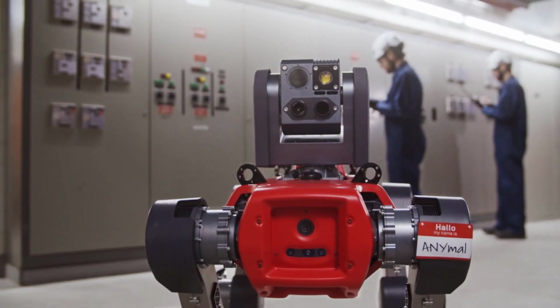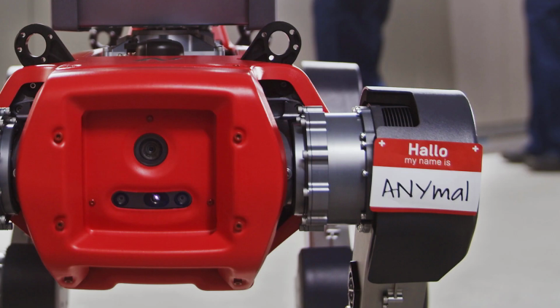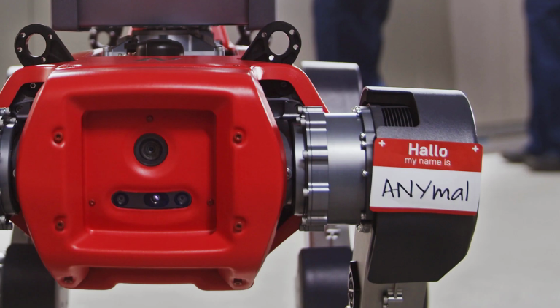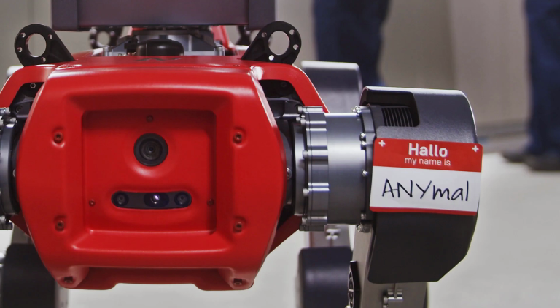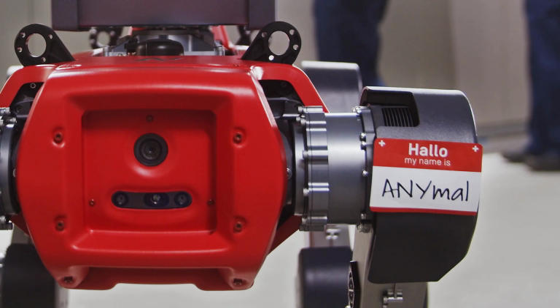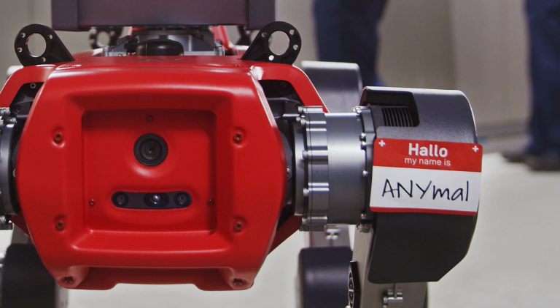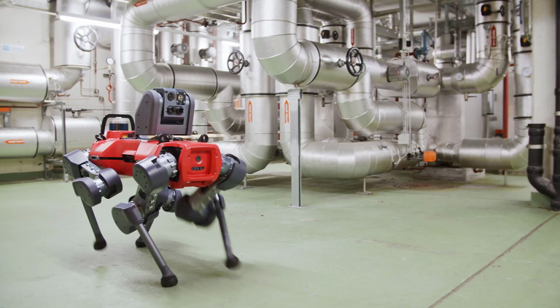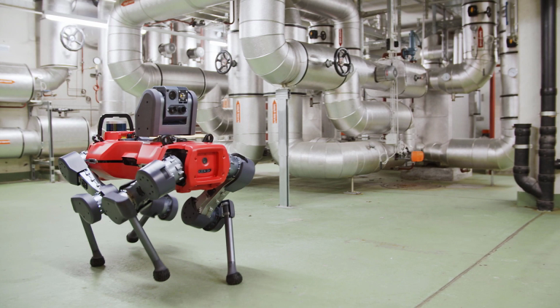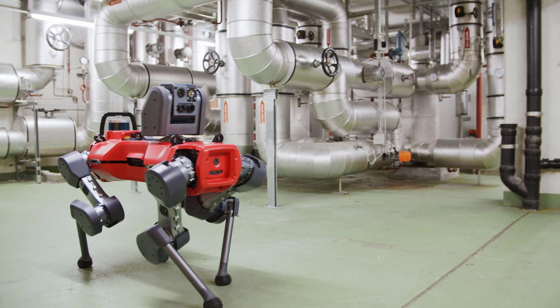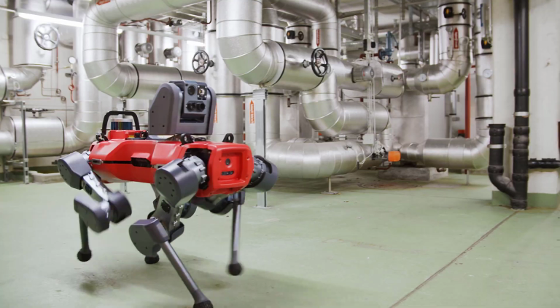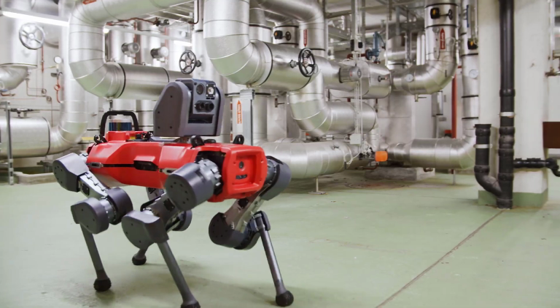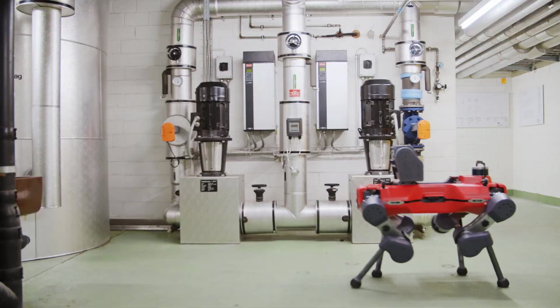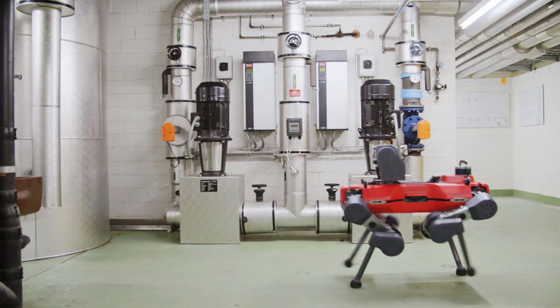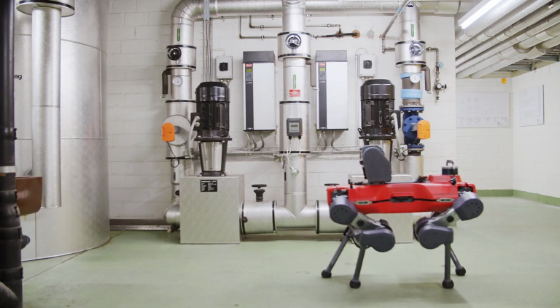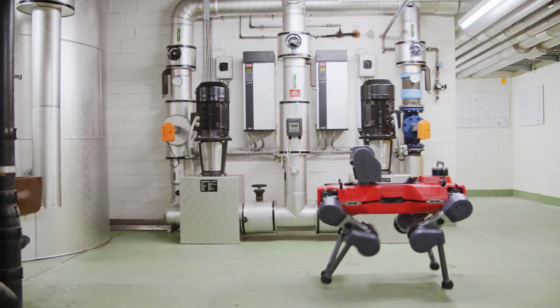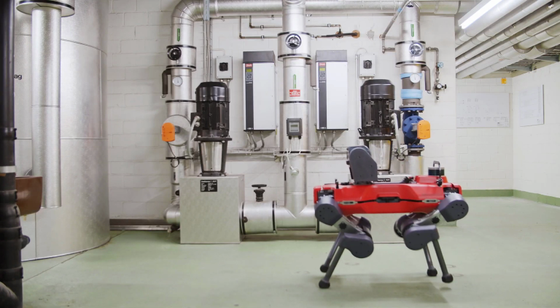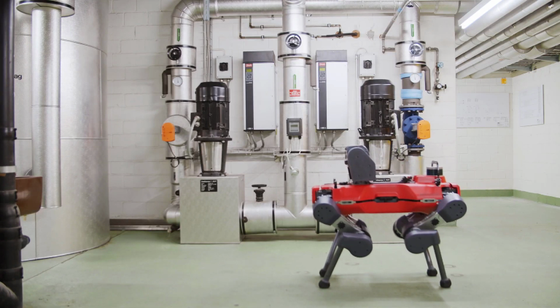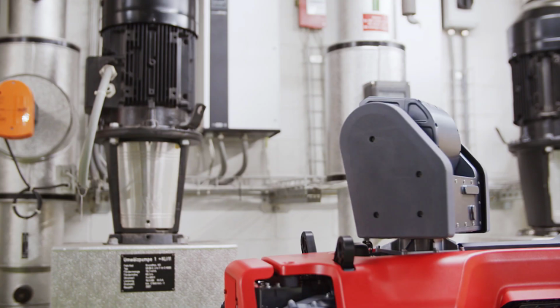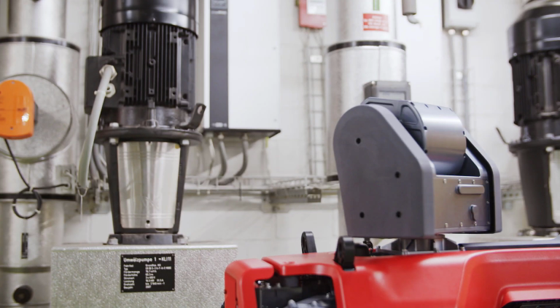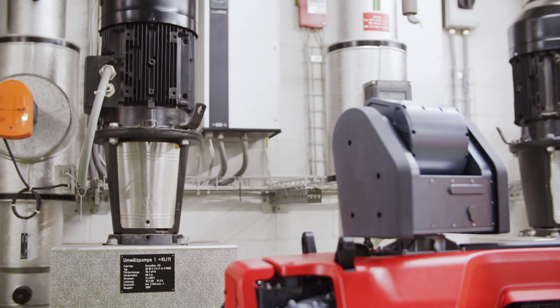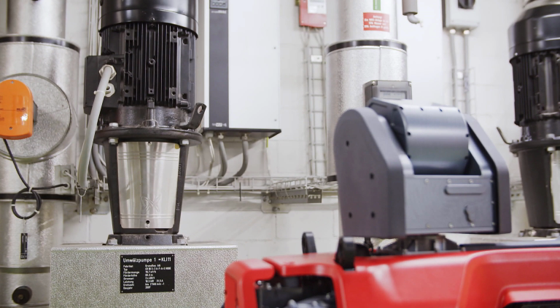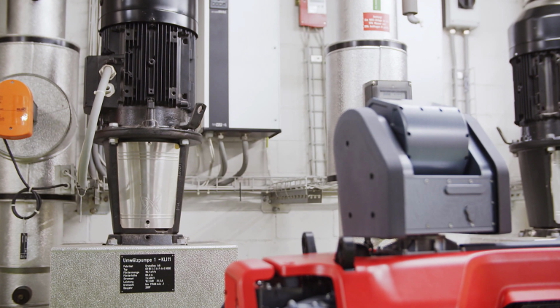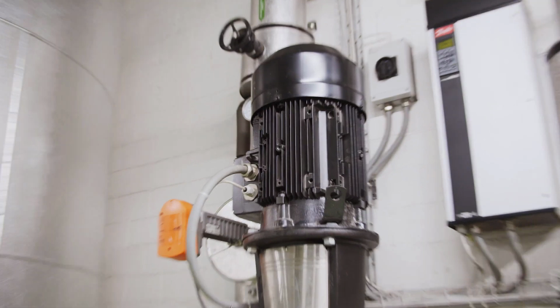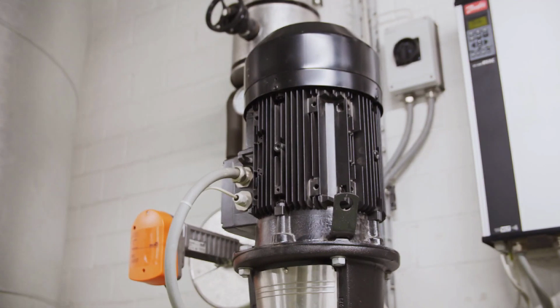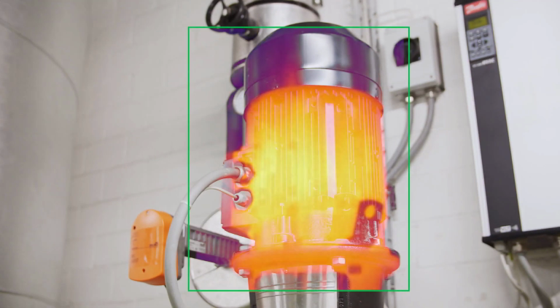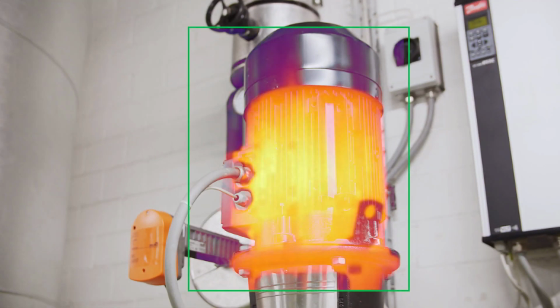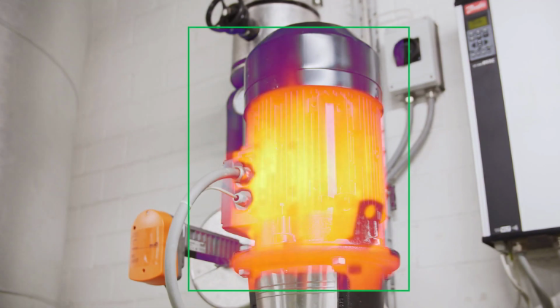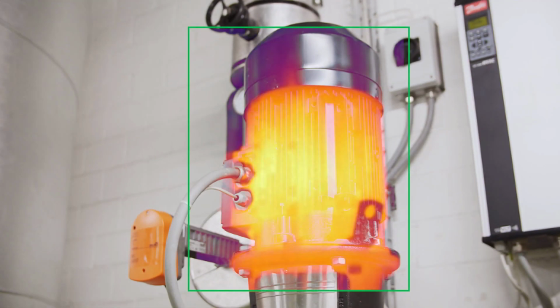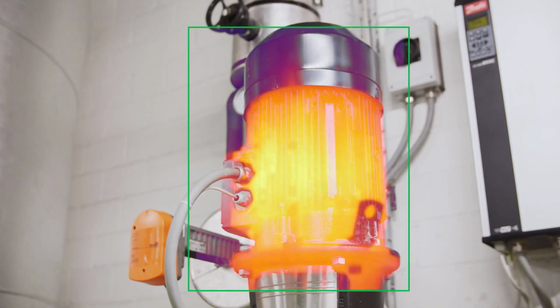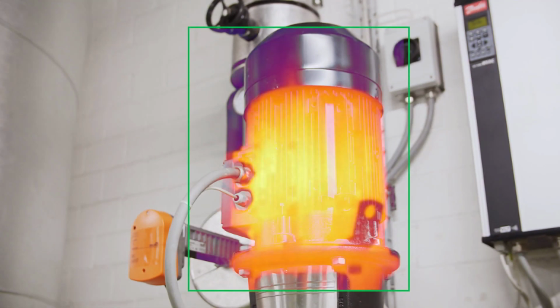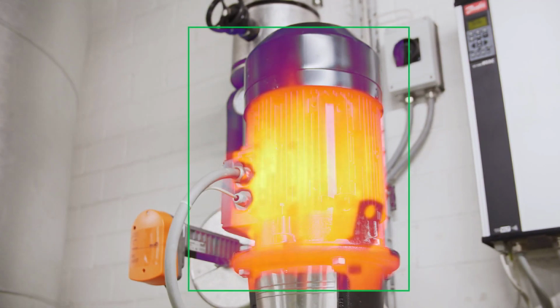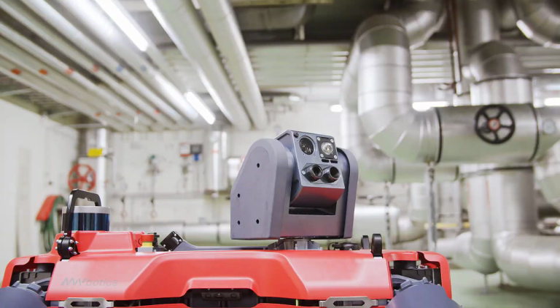Meet Animal, the world's first offshore patrolling robot that does safety inspections in hazardous environments.